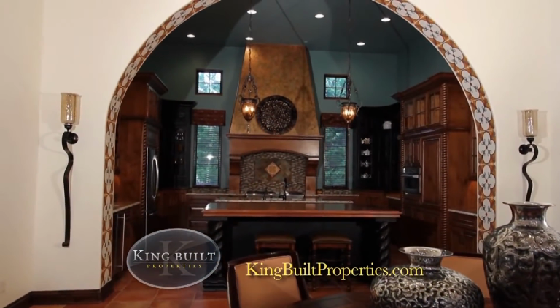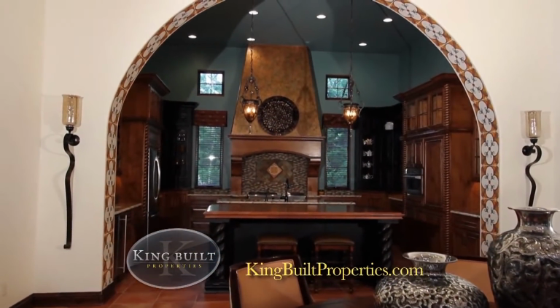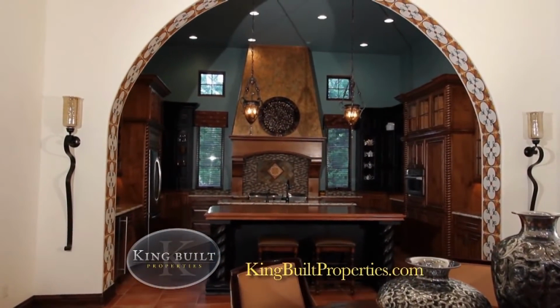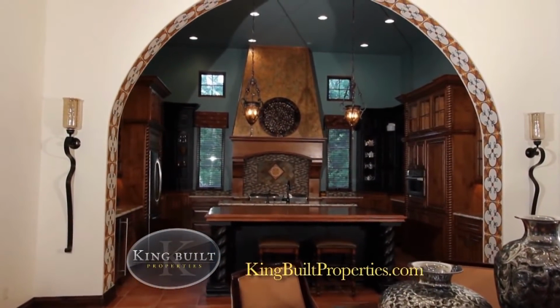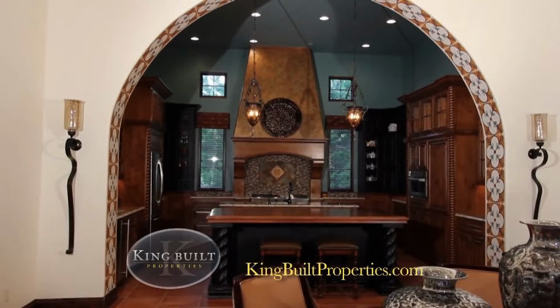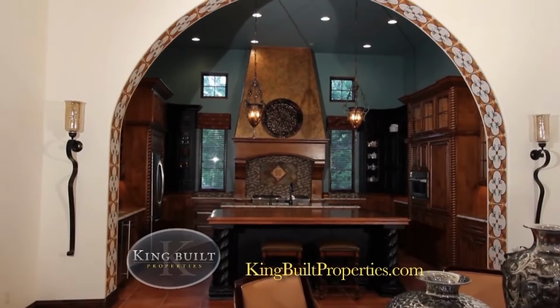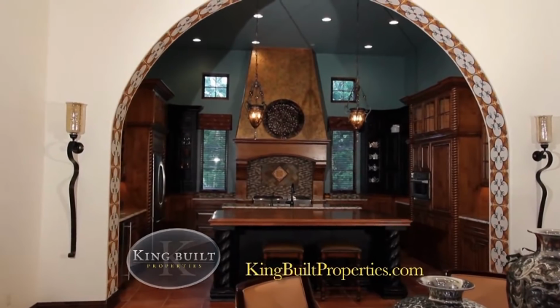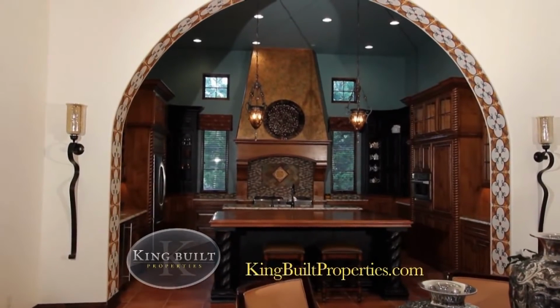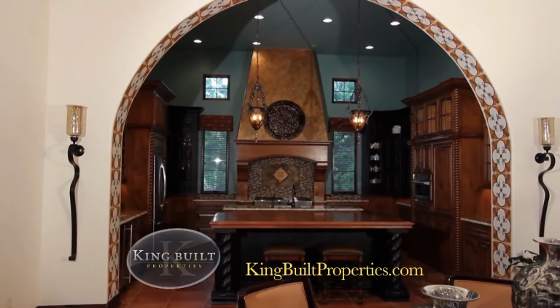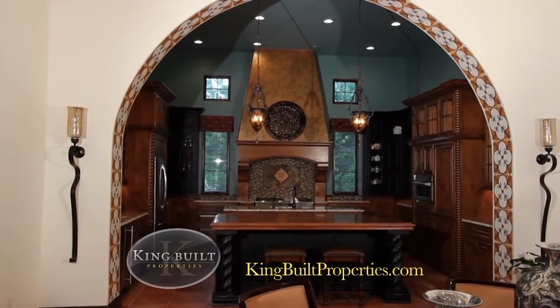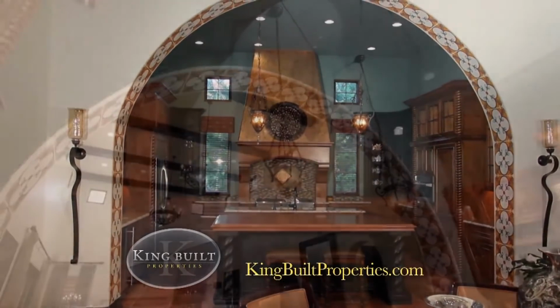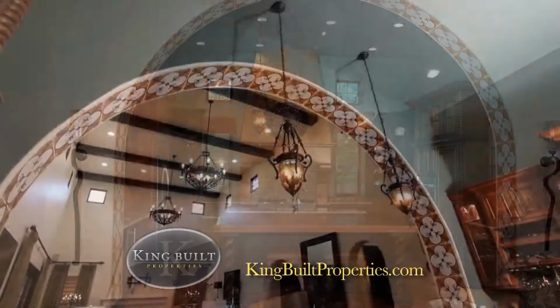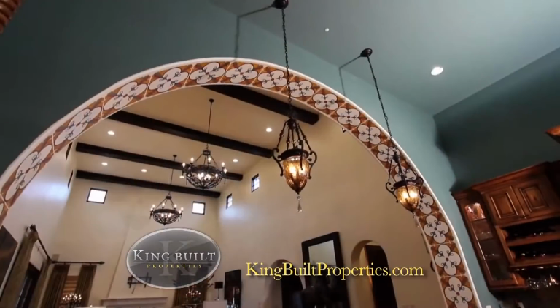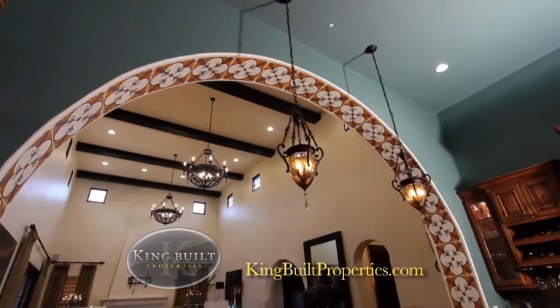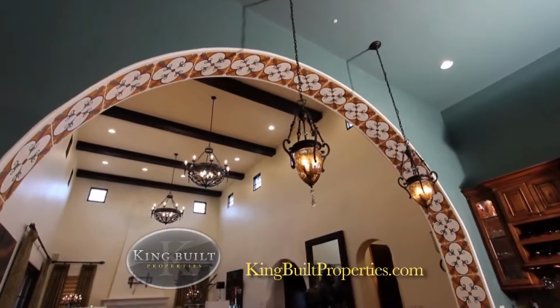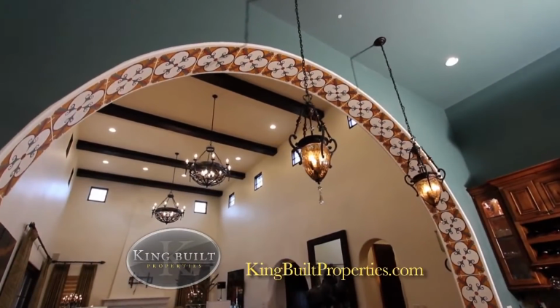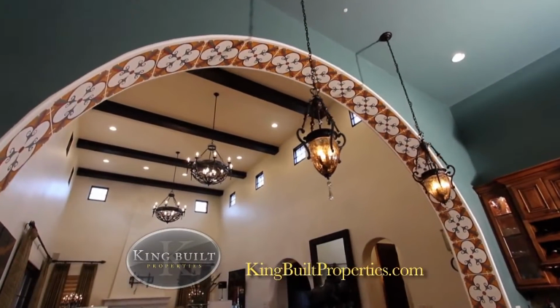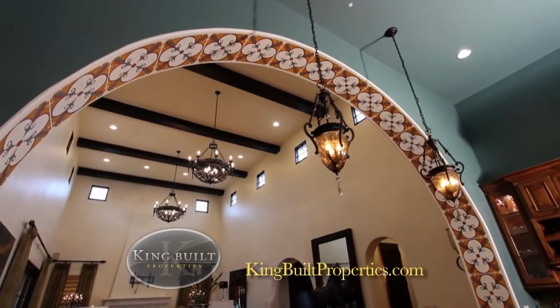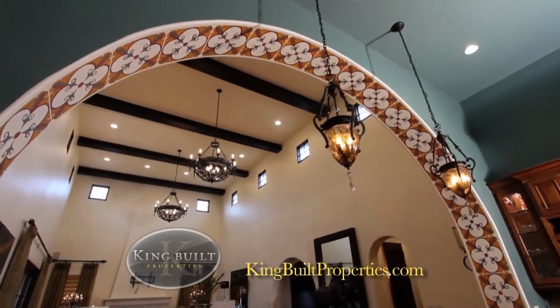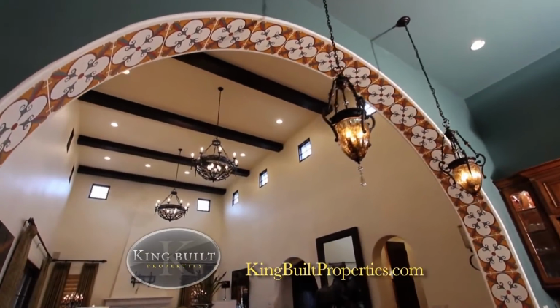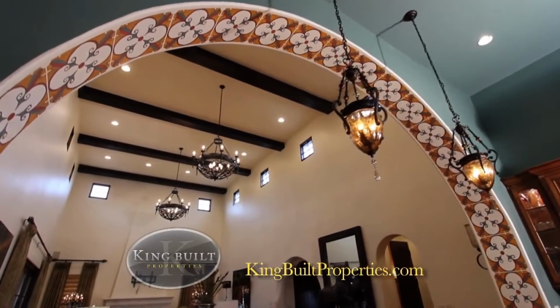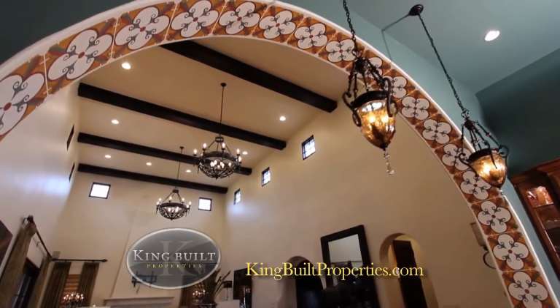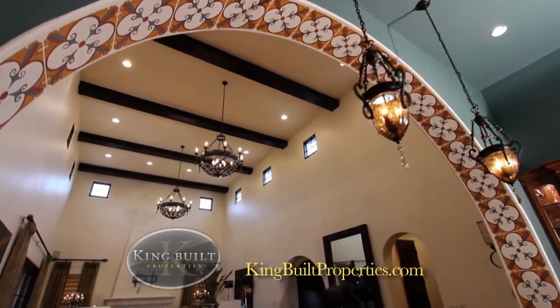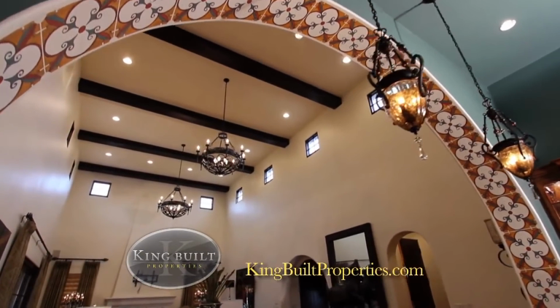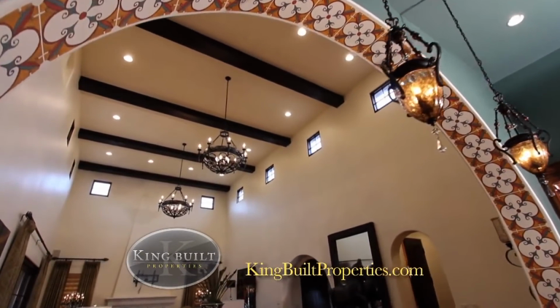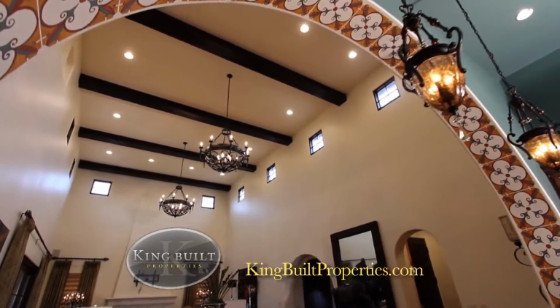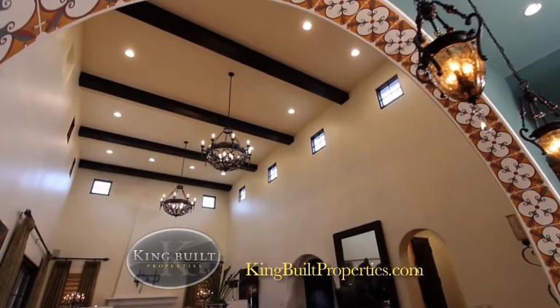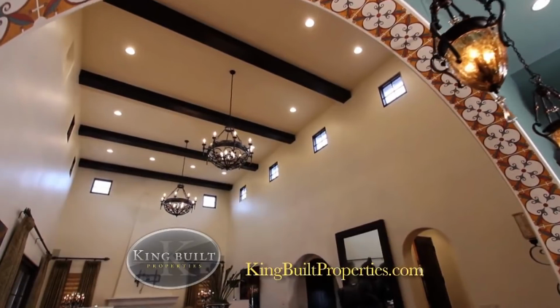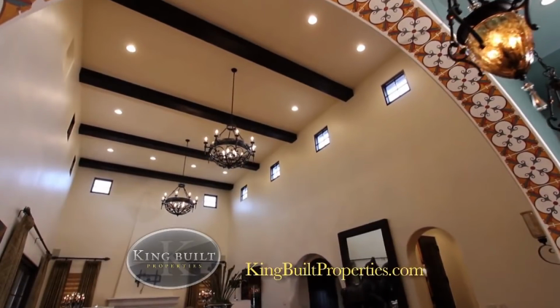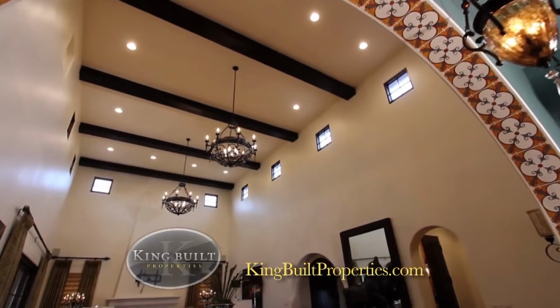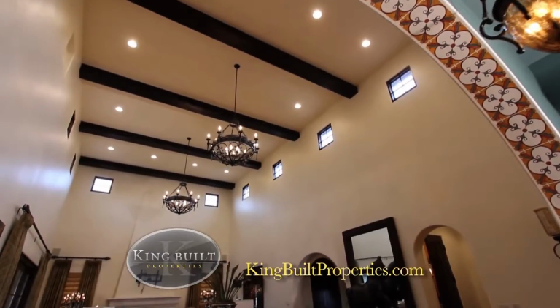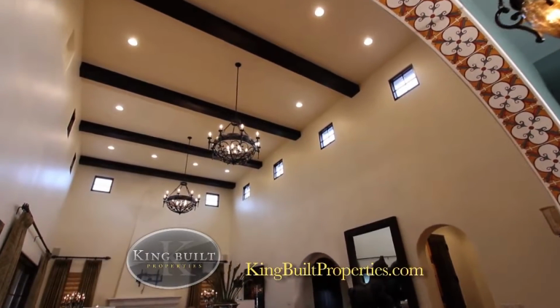When you hire King Built Properties, that's why you hire us — because we're good at creating something that is truly unique.